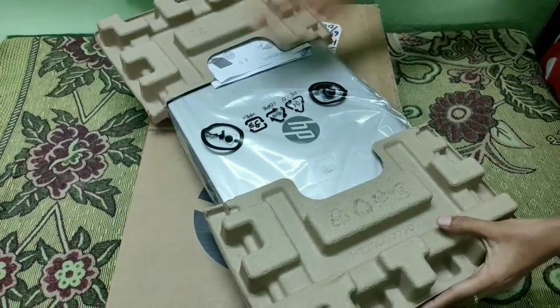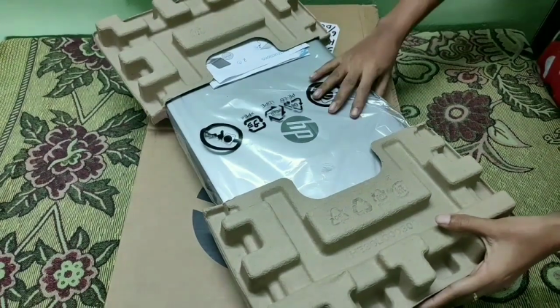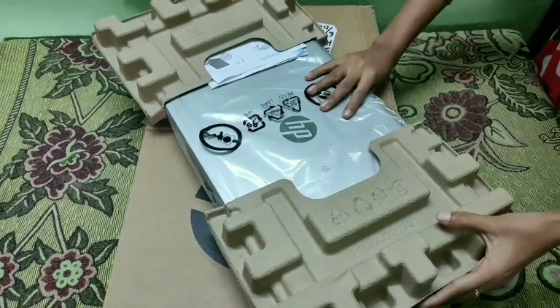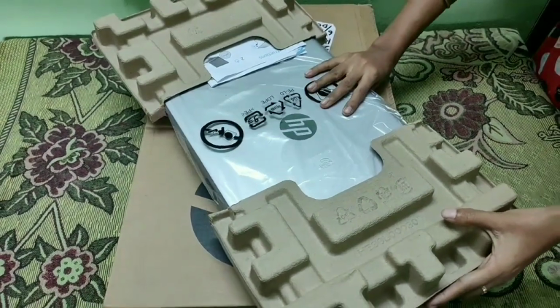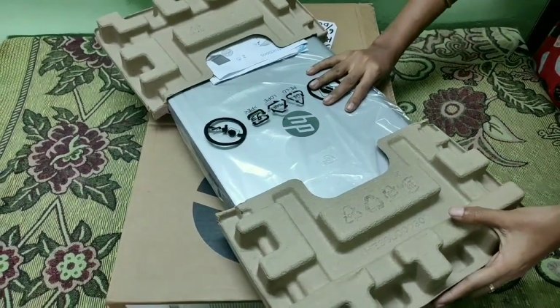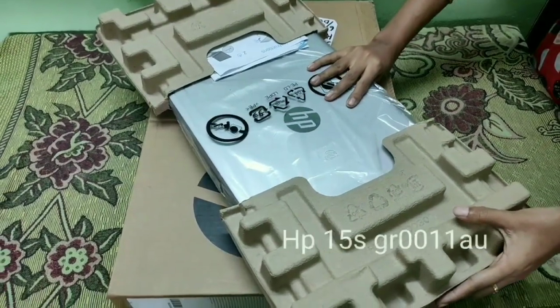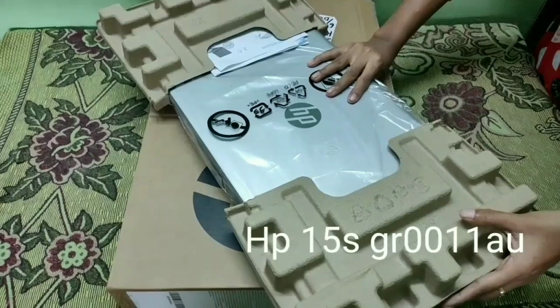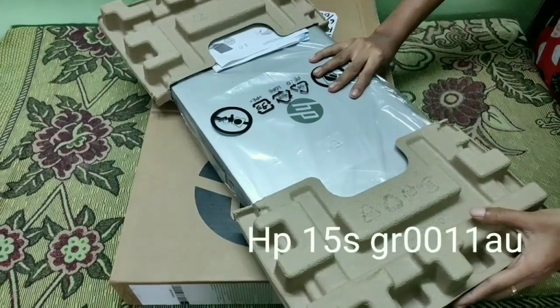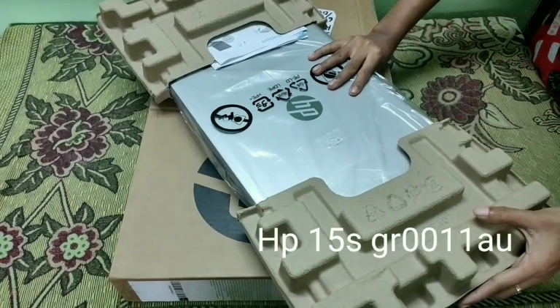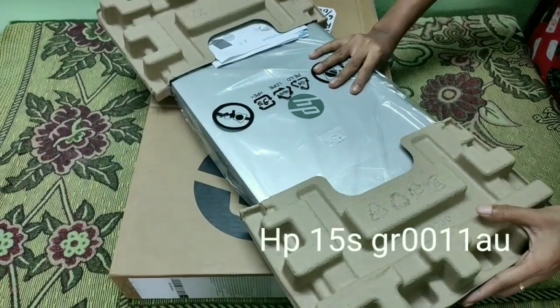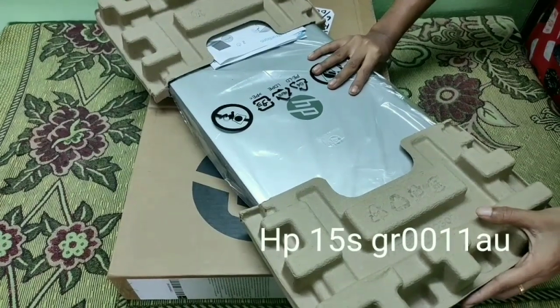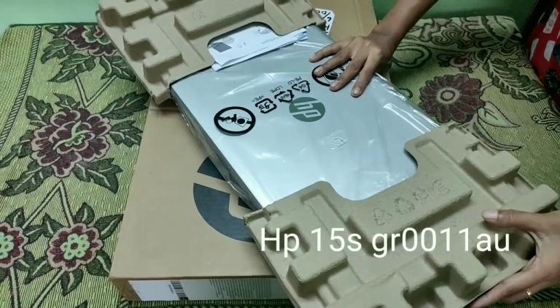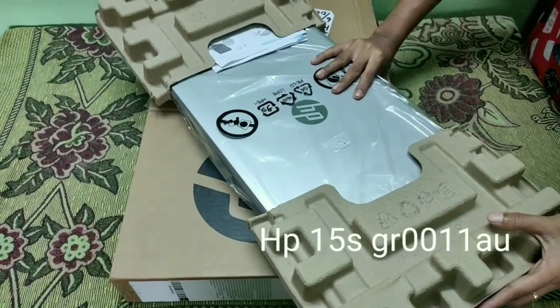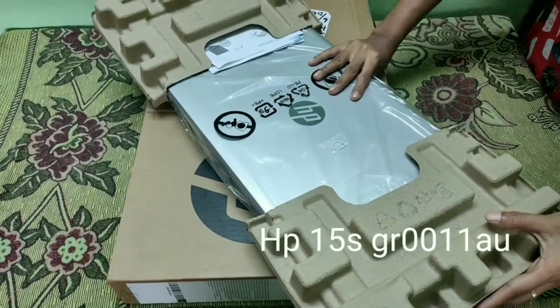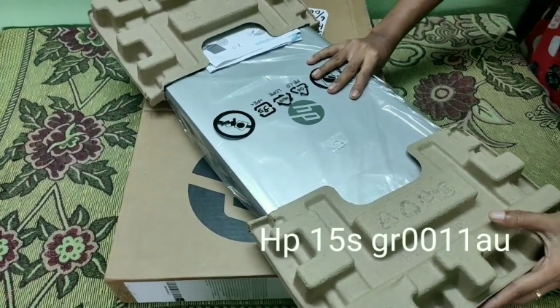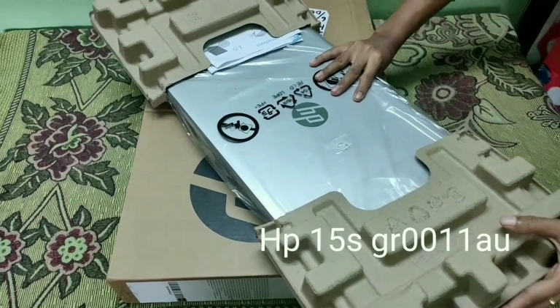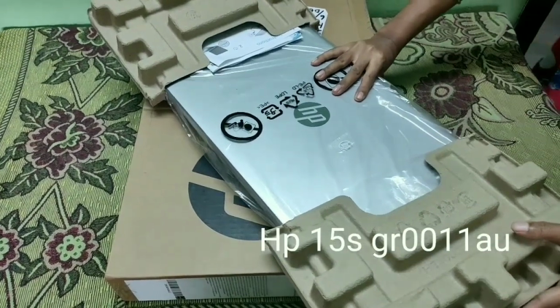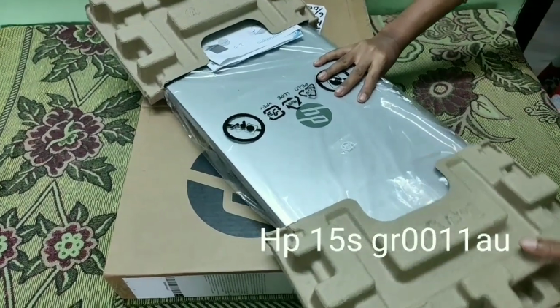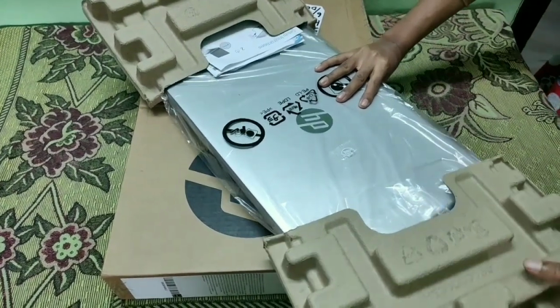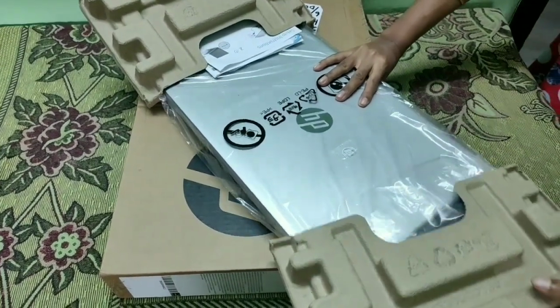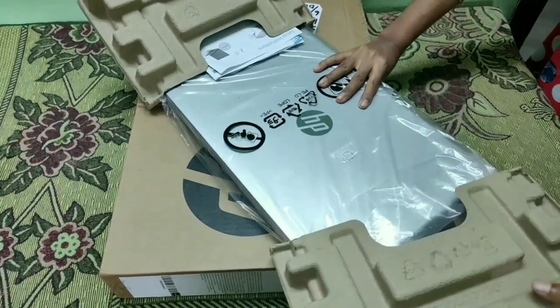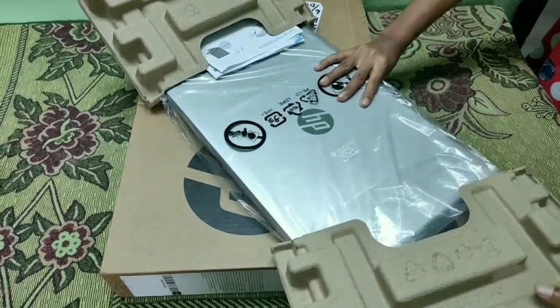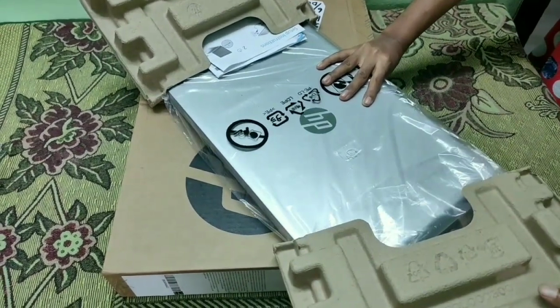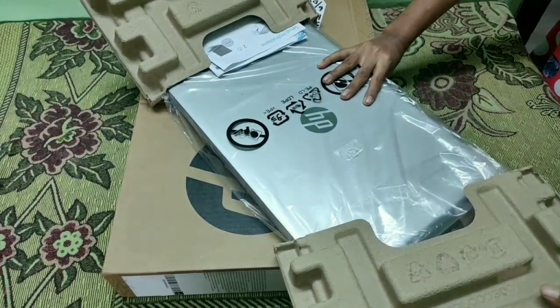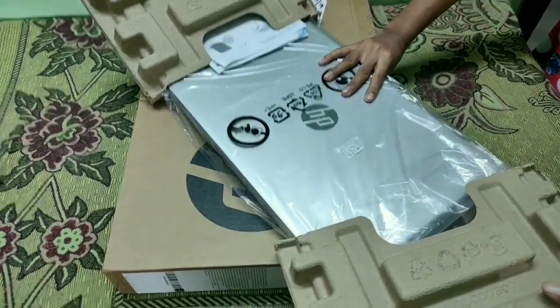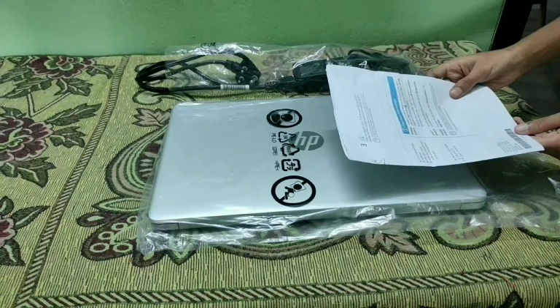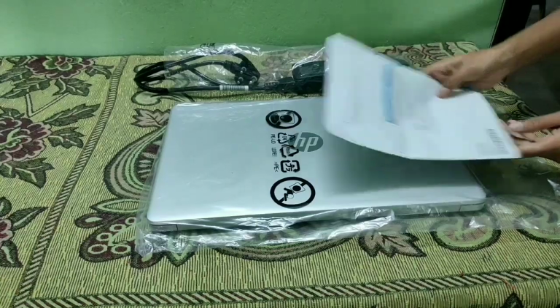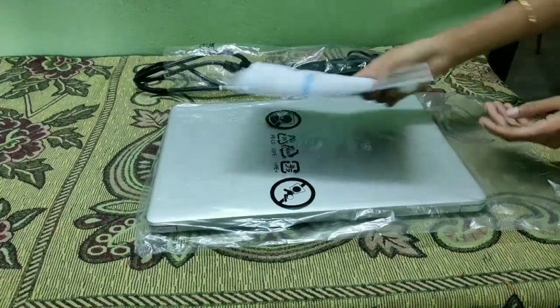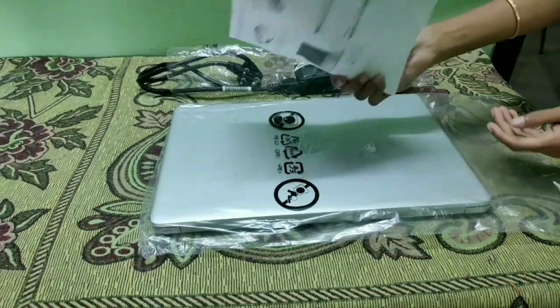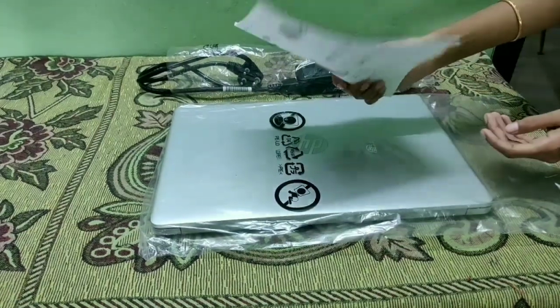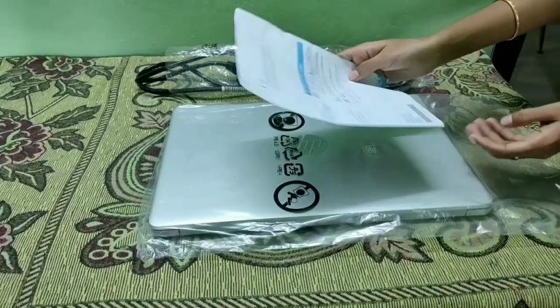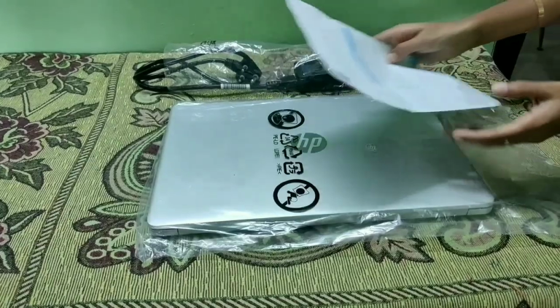This is the real name of HP-15S DR0011AU. This is the 1 year warranty.